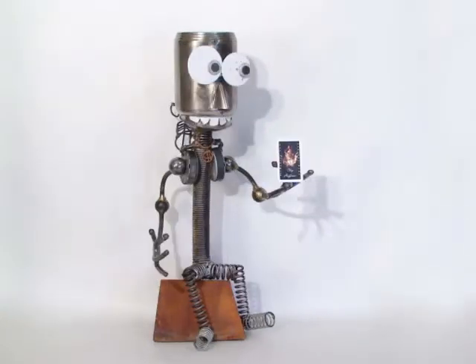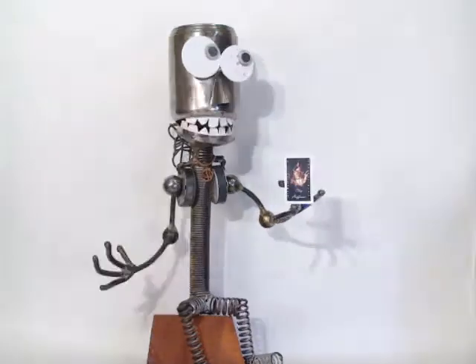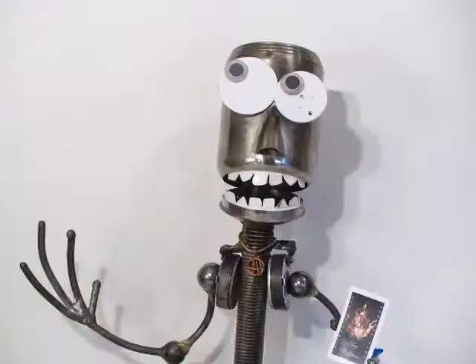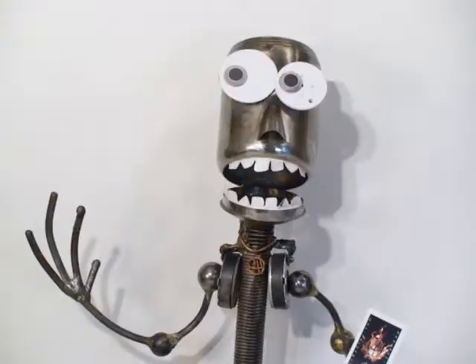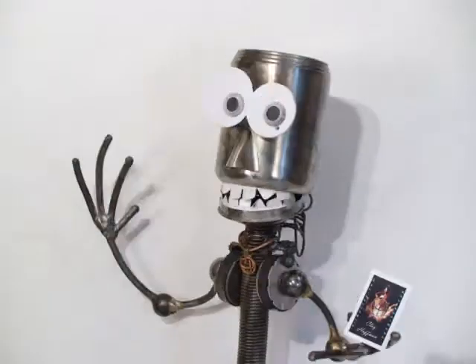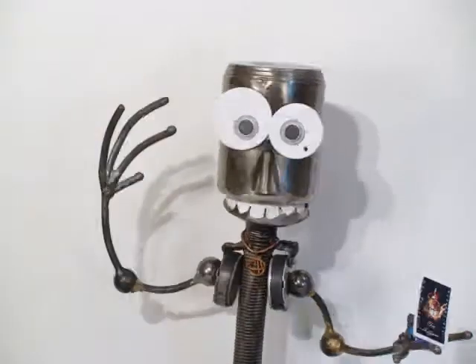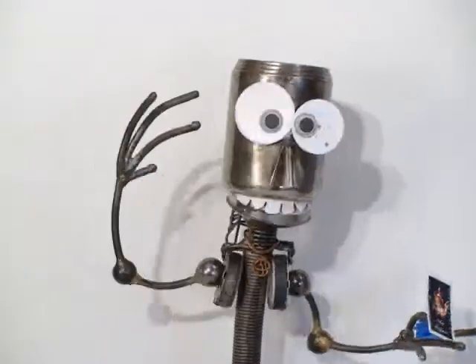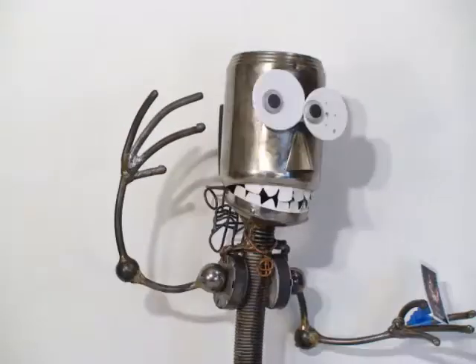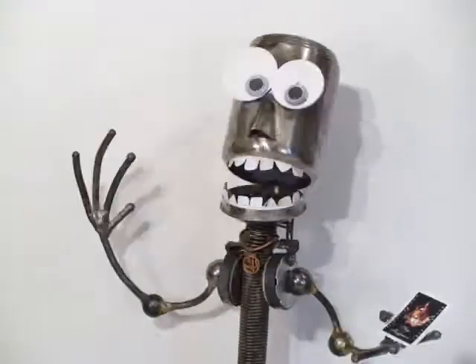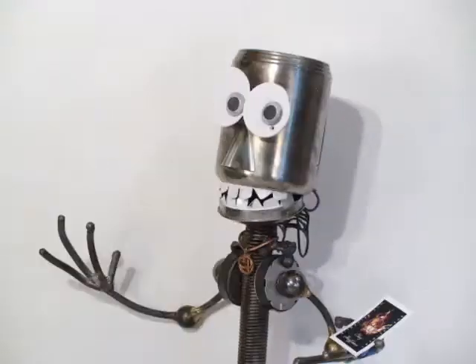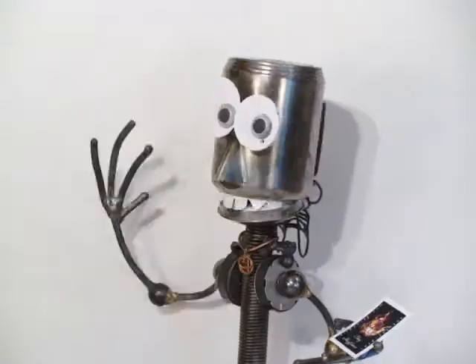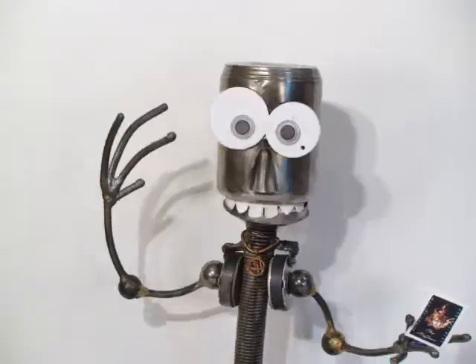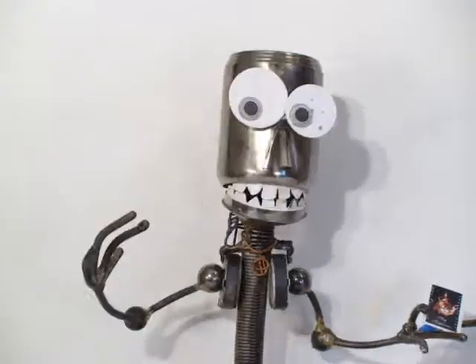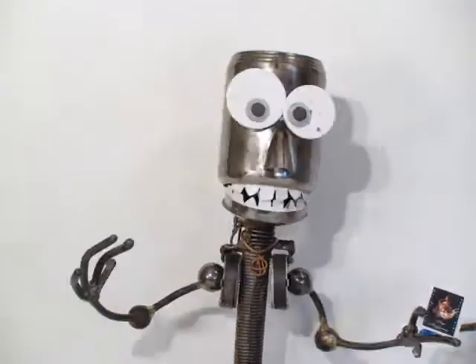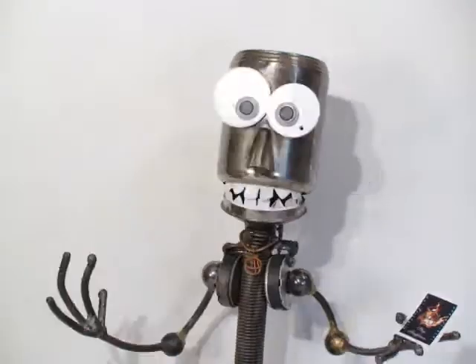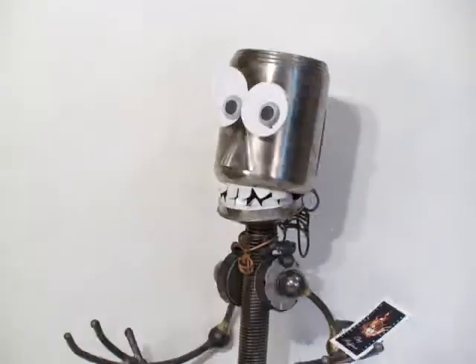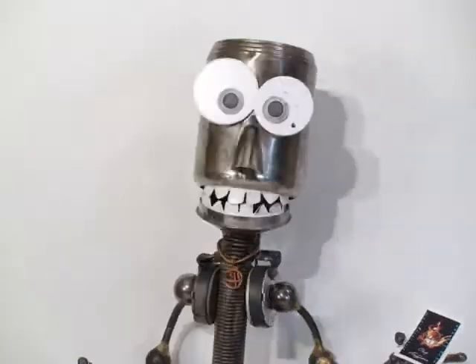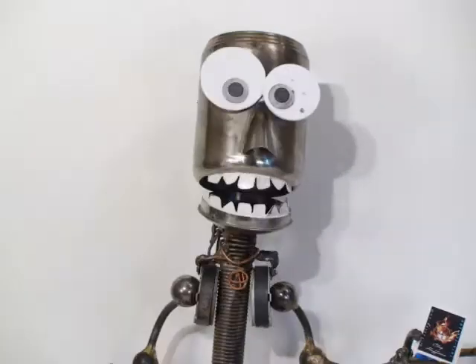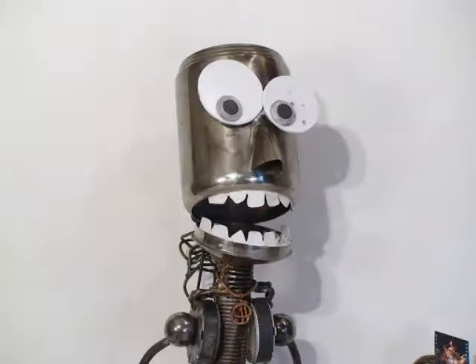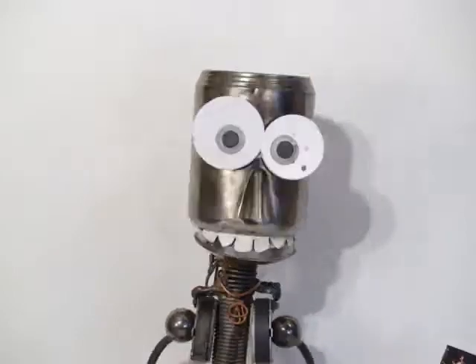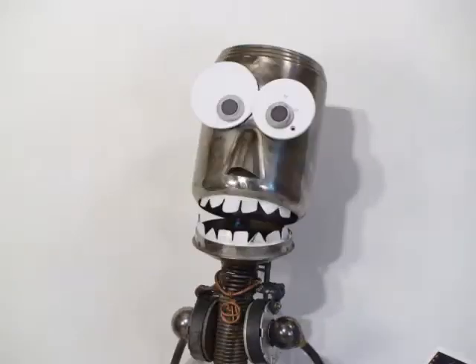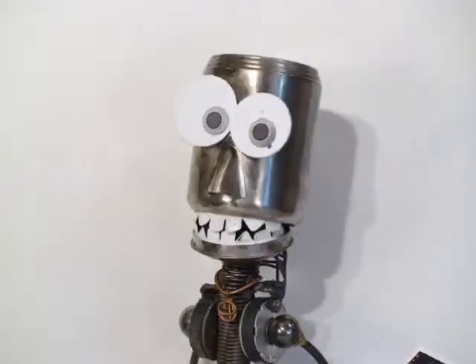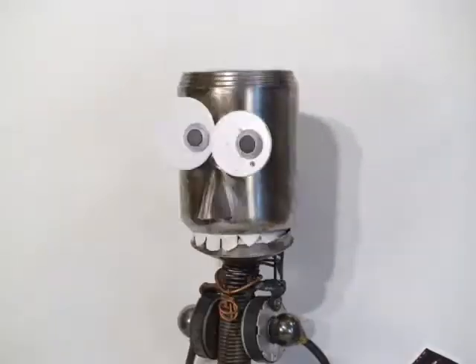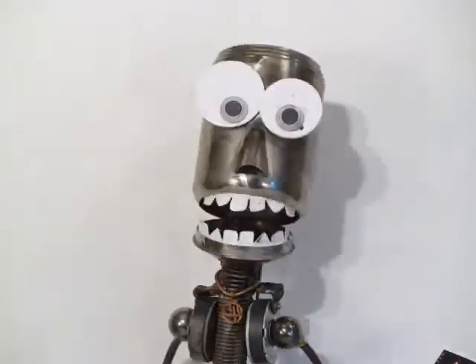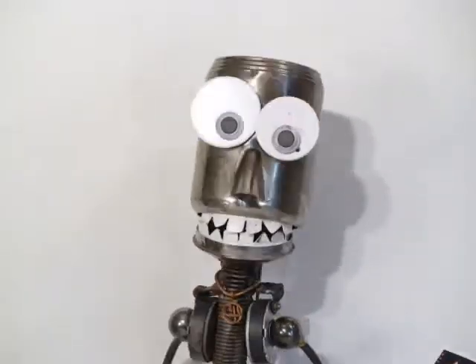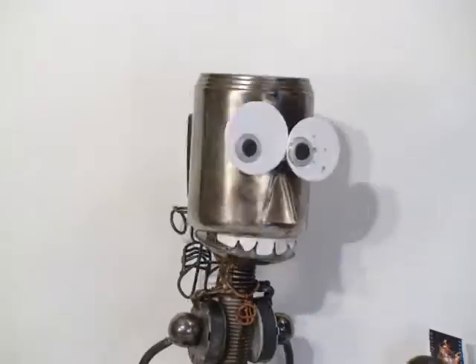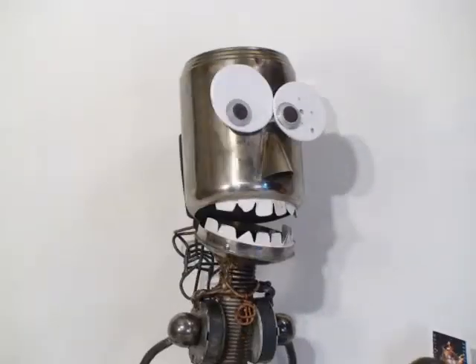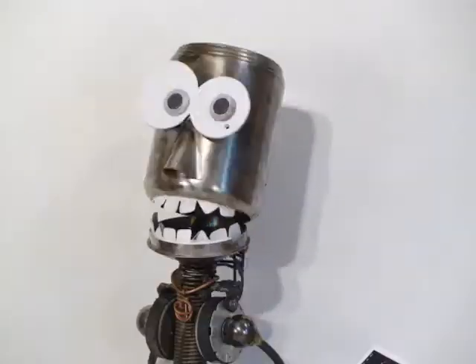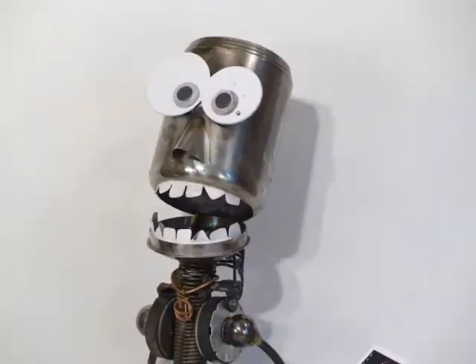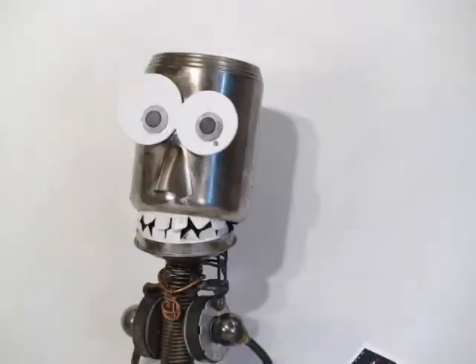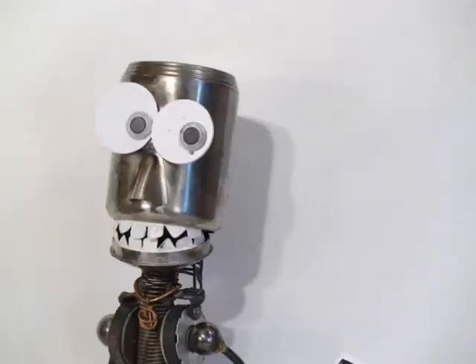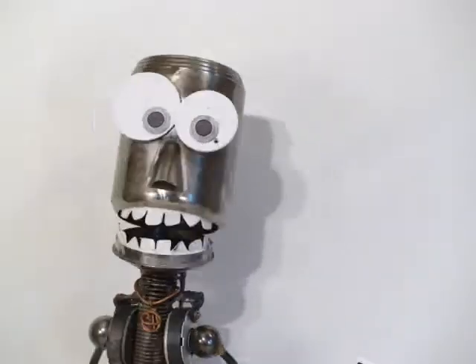Hi there. Are you ready for another KISS? A Kinetic Interactive Sculpture Show.